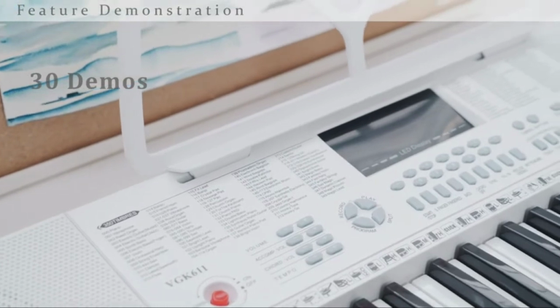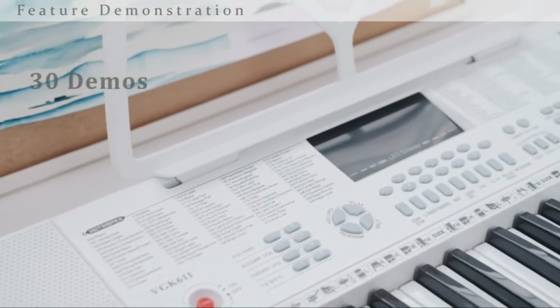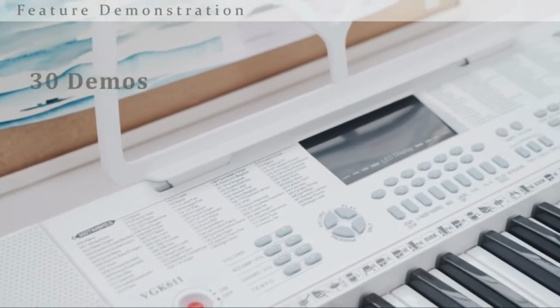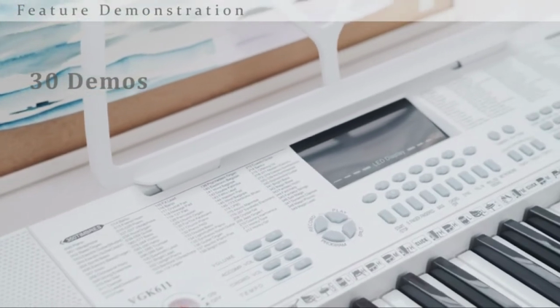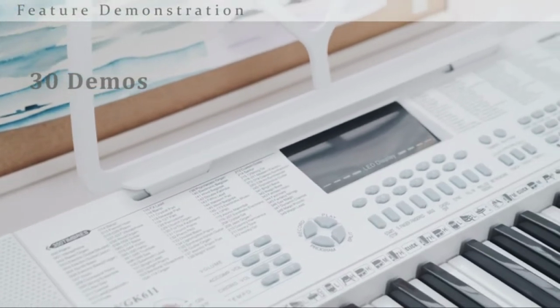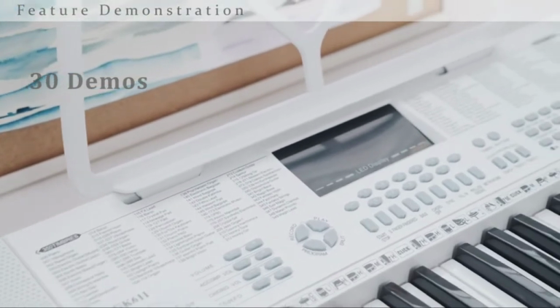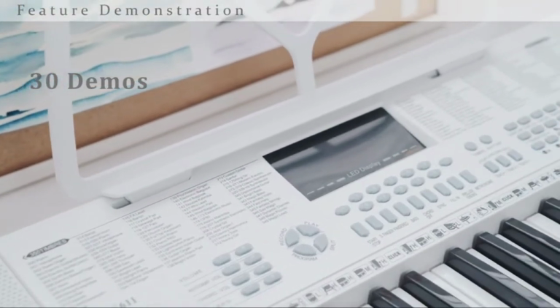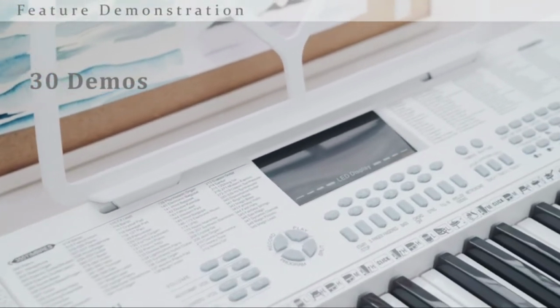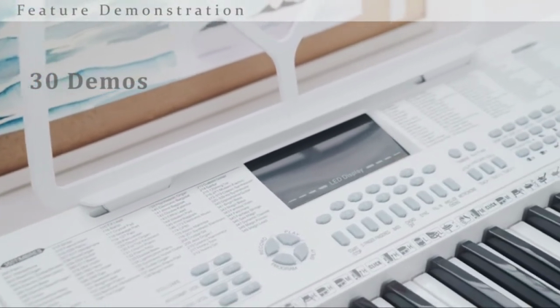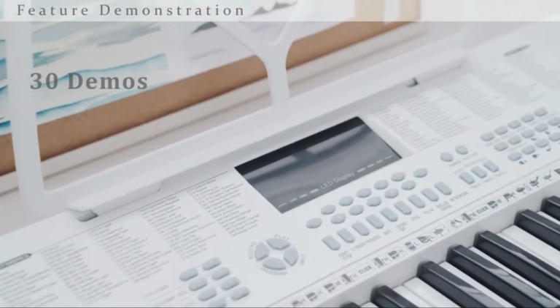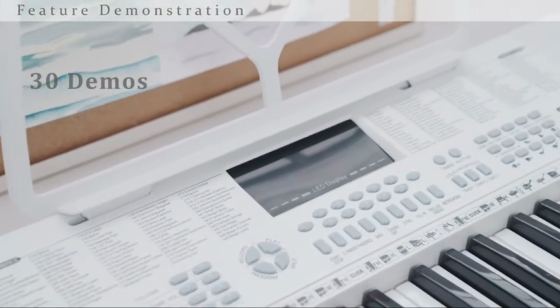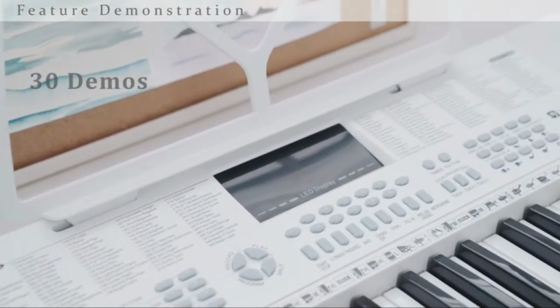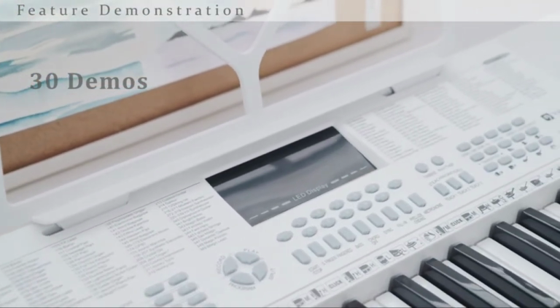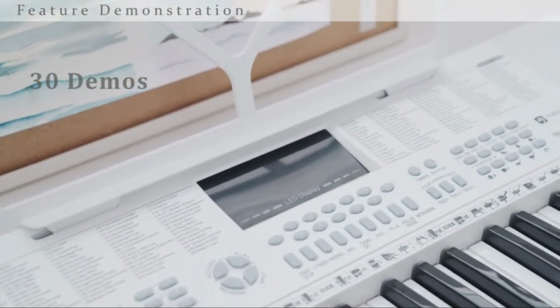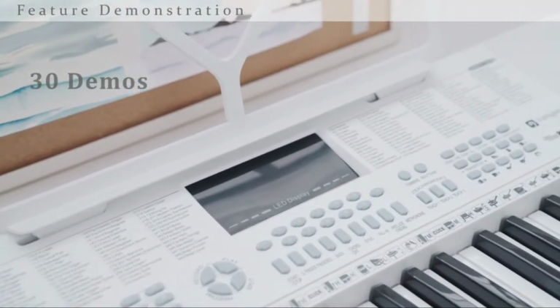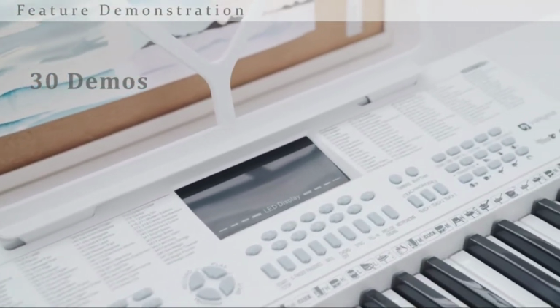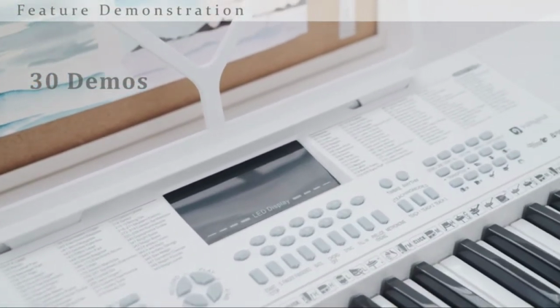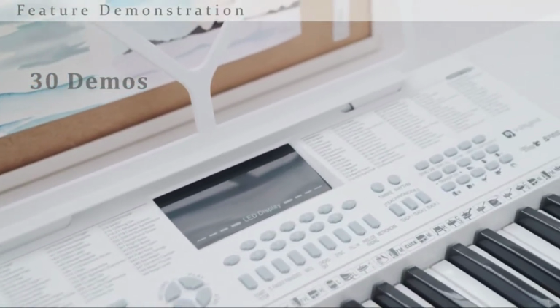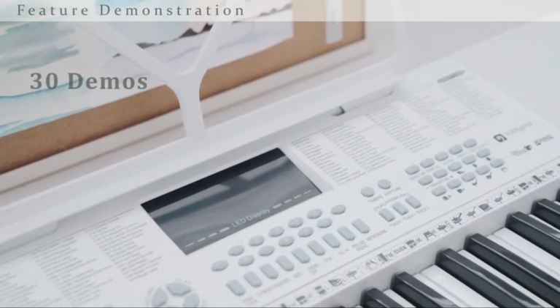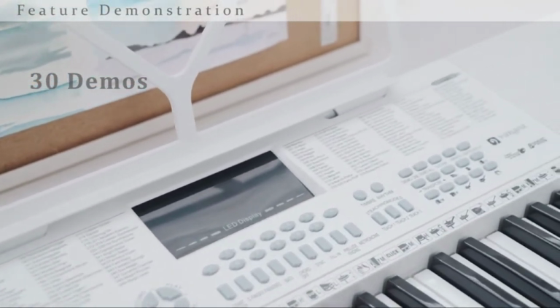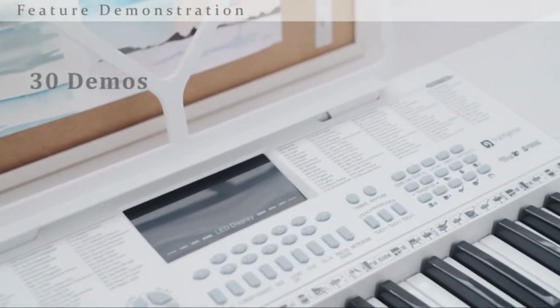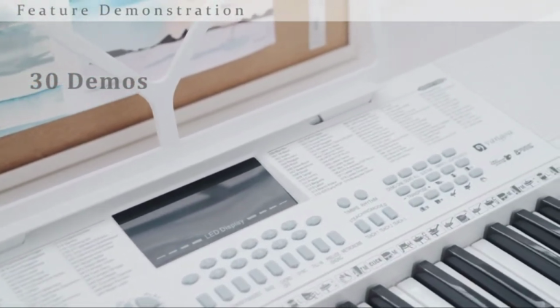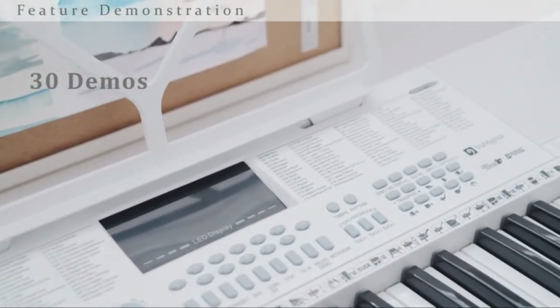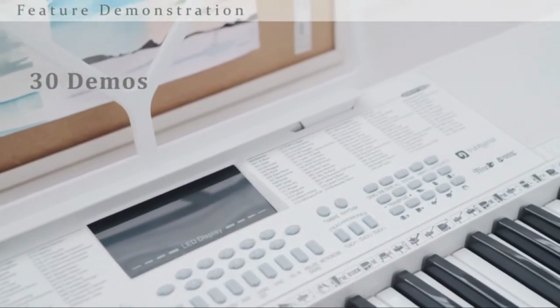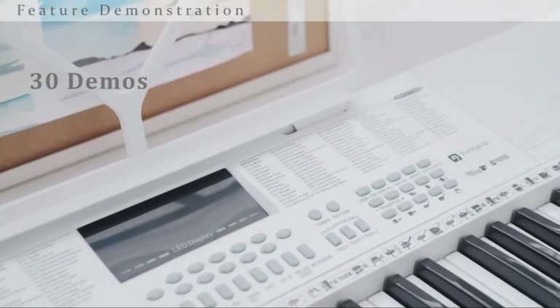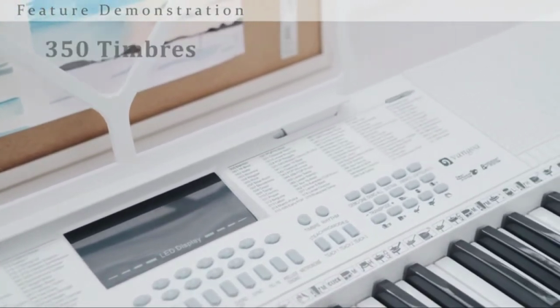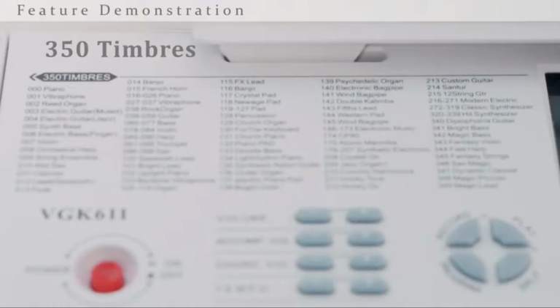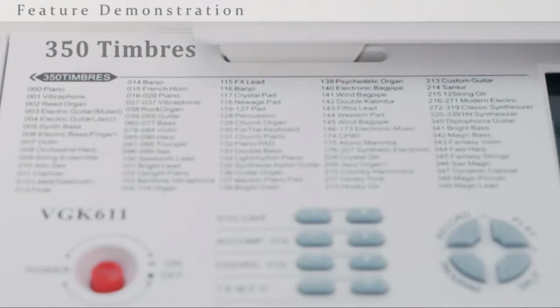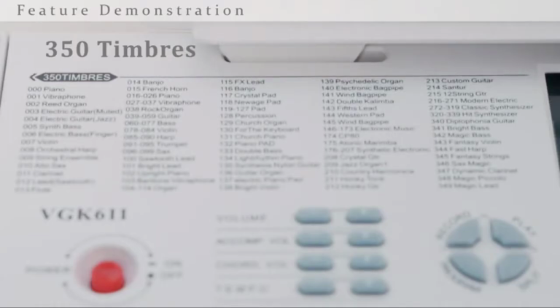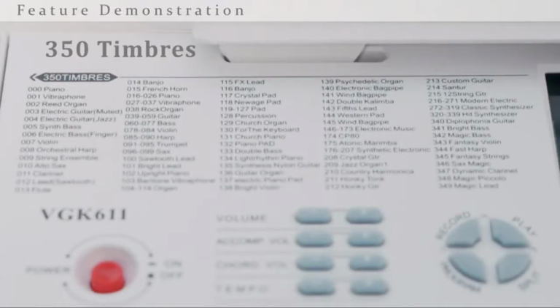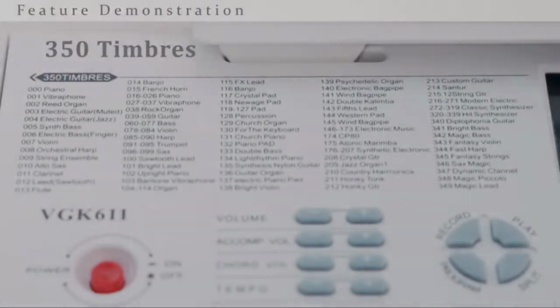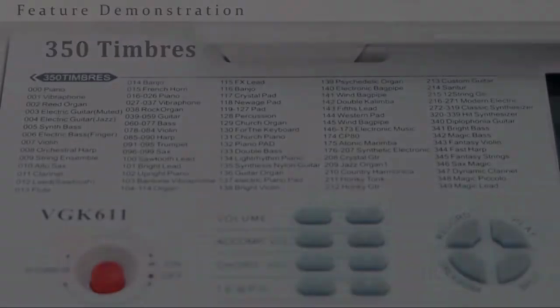The keyboard is made of high-quality ABS material that is unweighted, safe, and durable to last long.